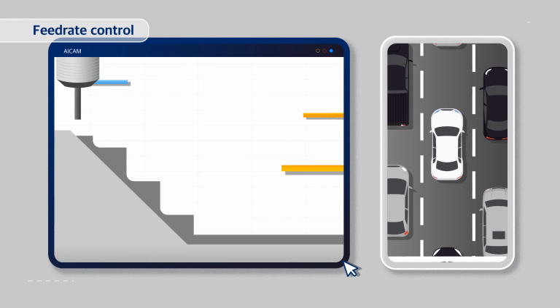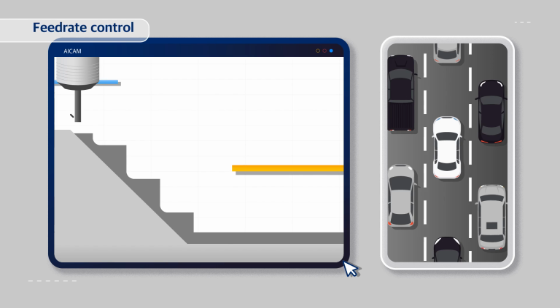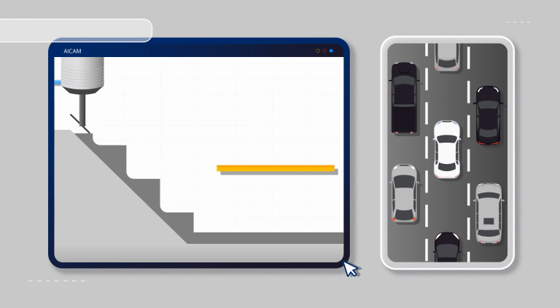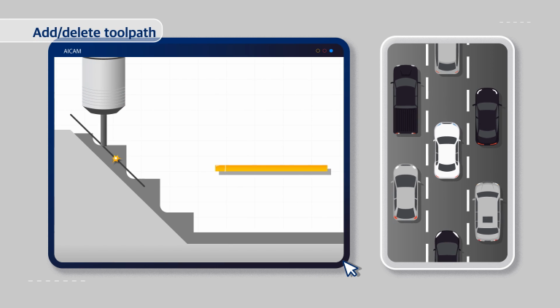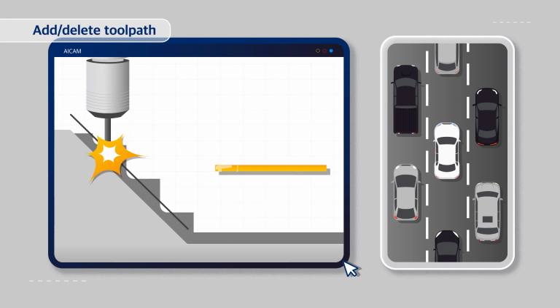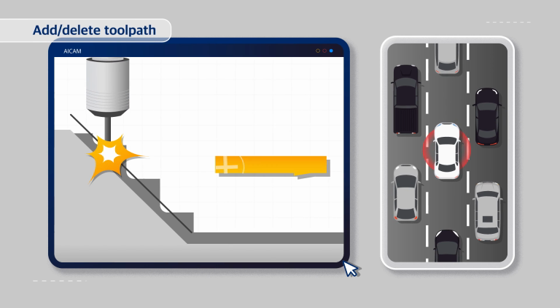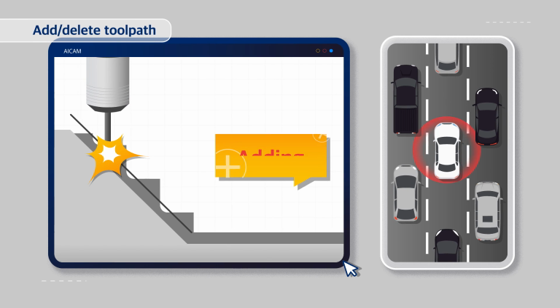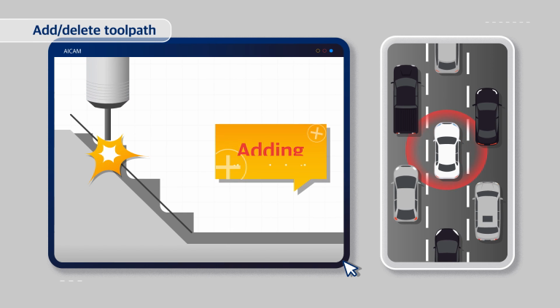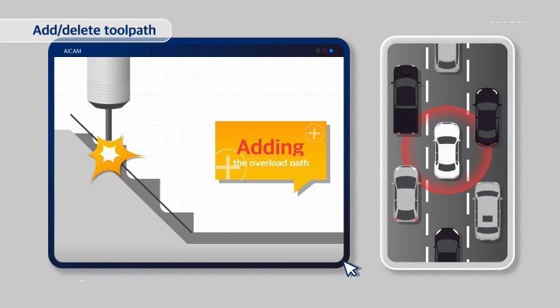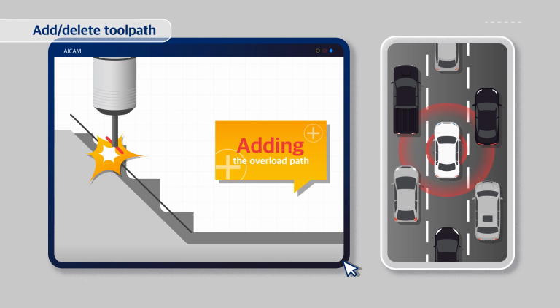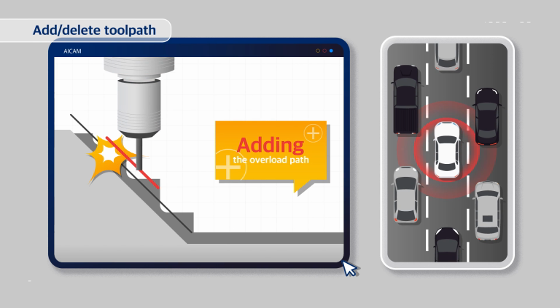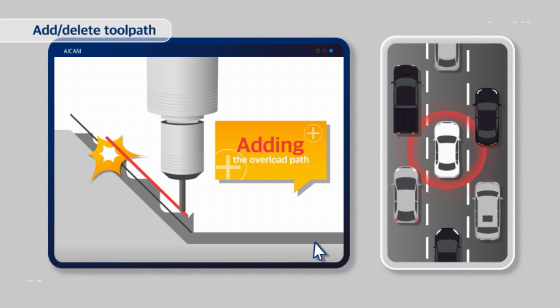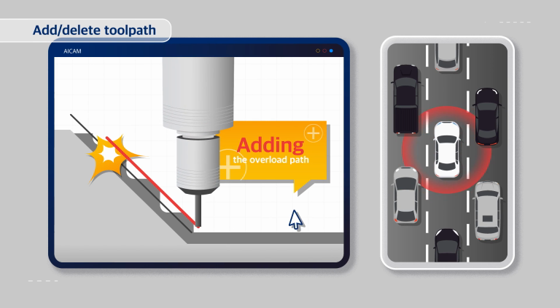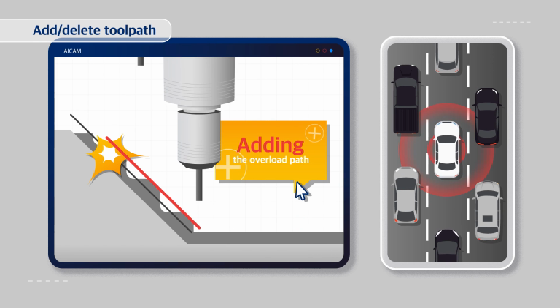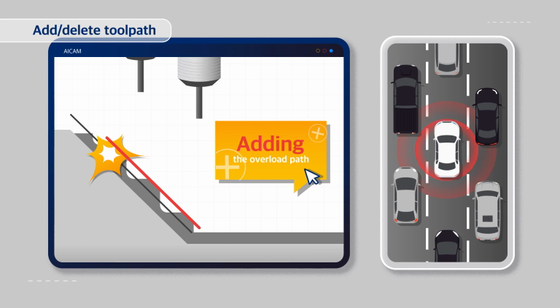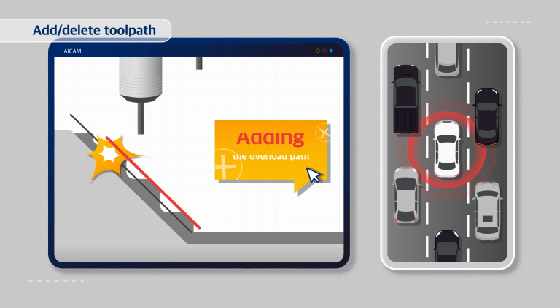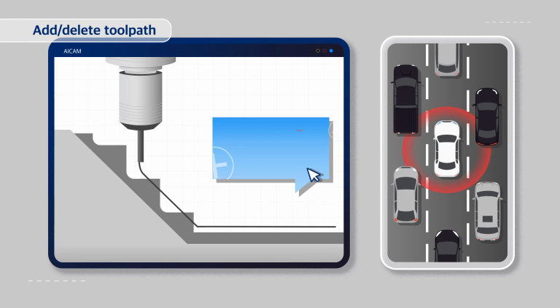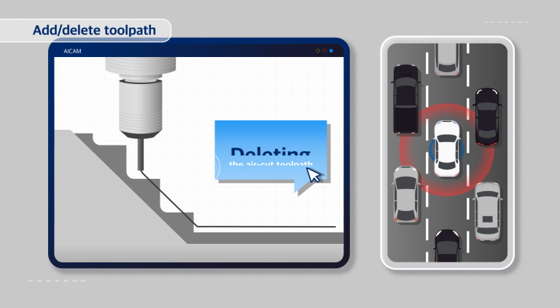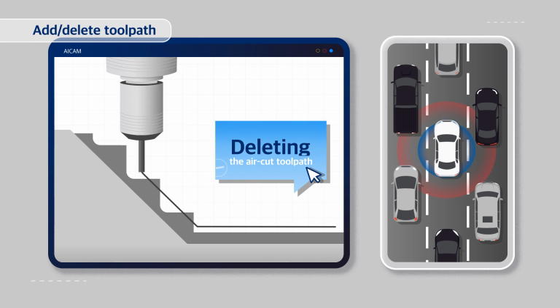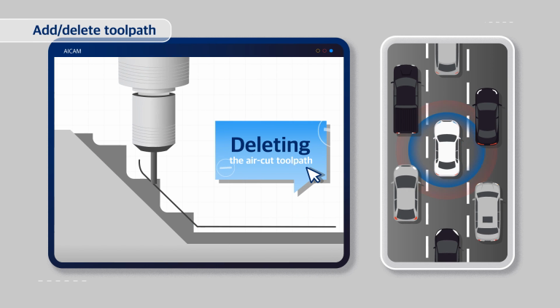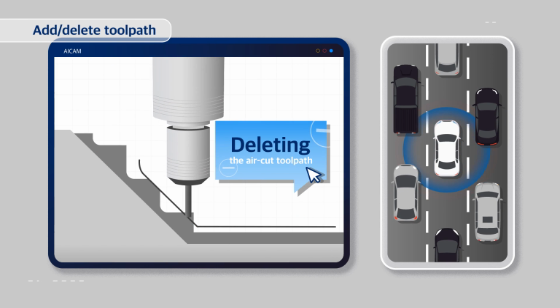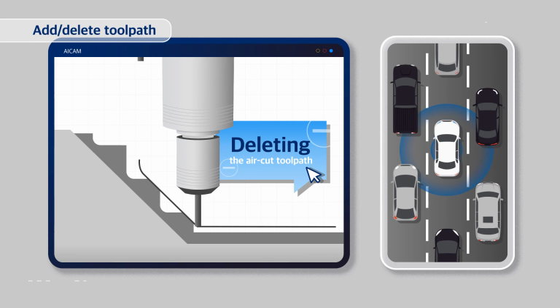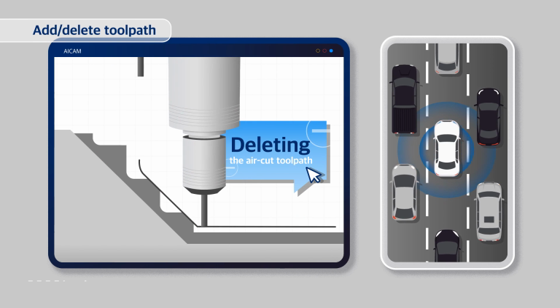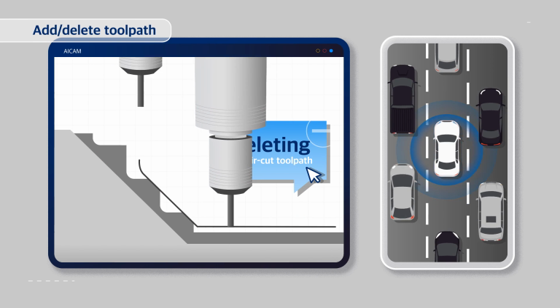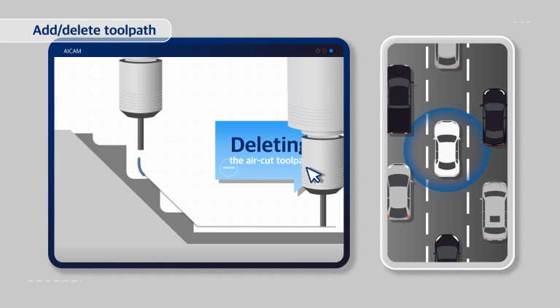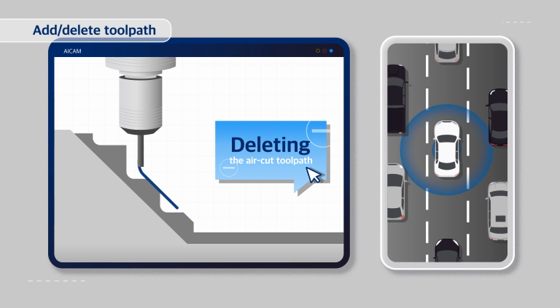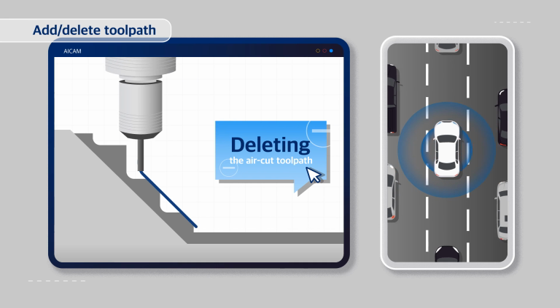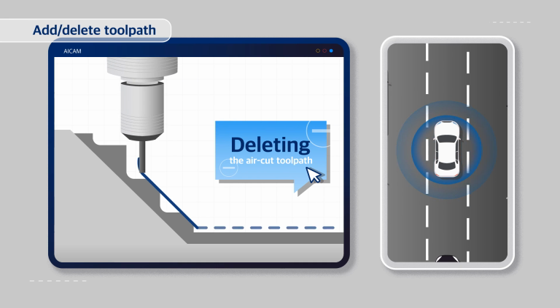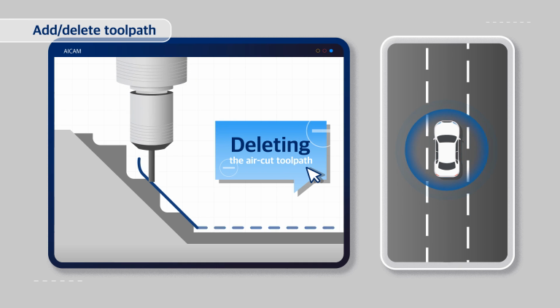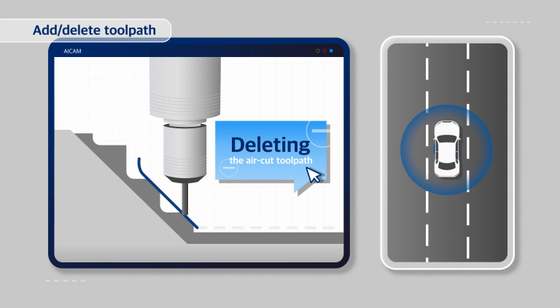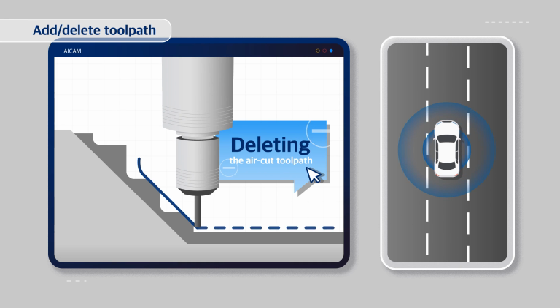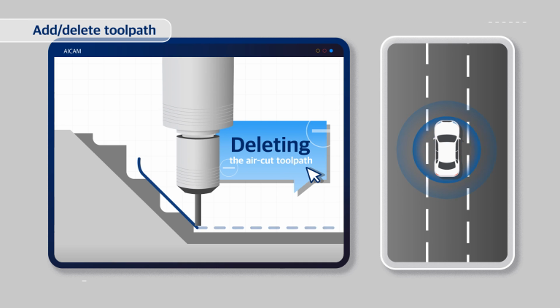In addition, safe and fast machining is possible by automatically adding or deleting paths according to the load amount of each machining area.